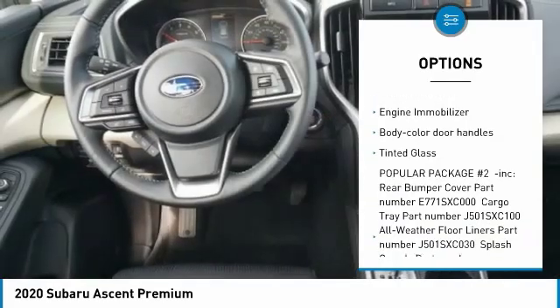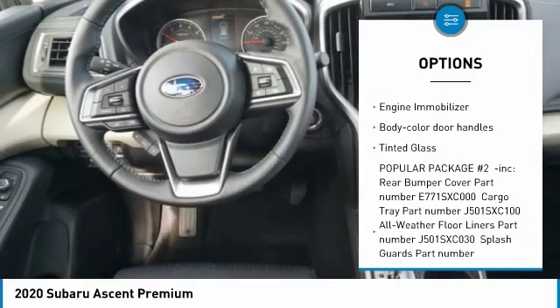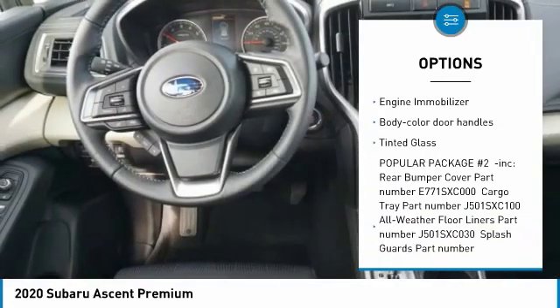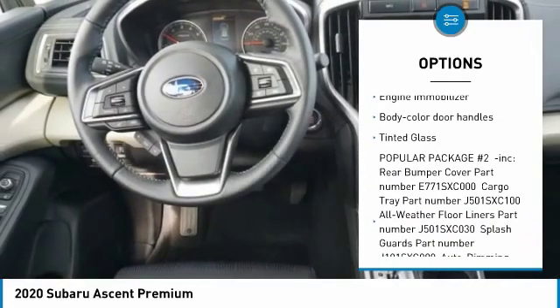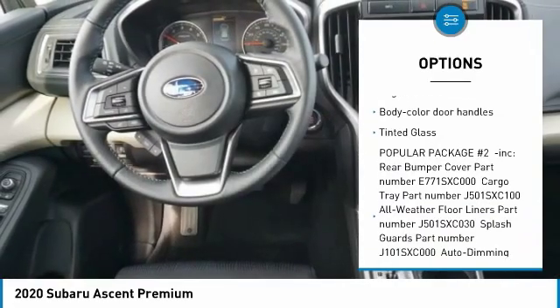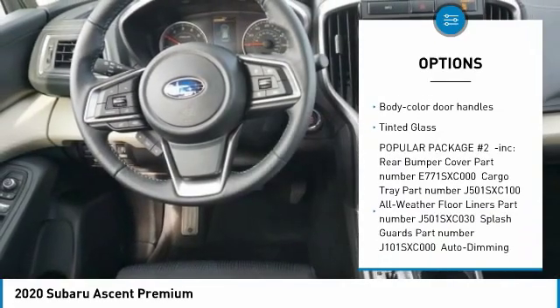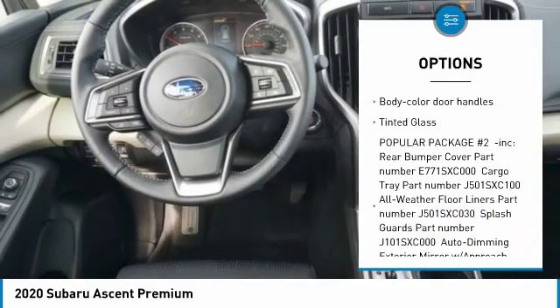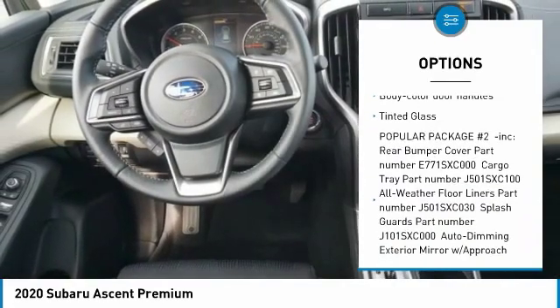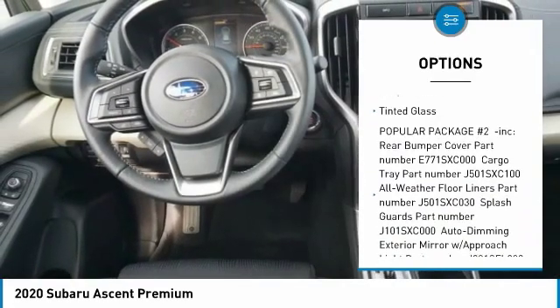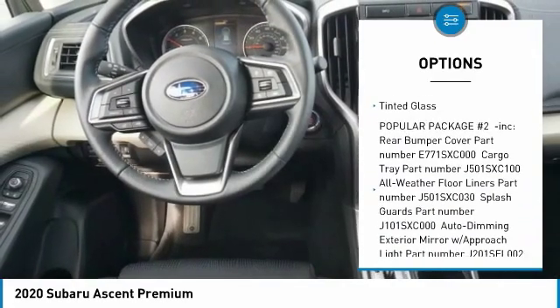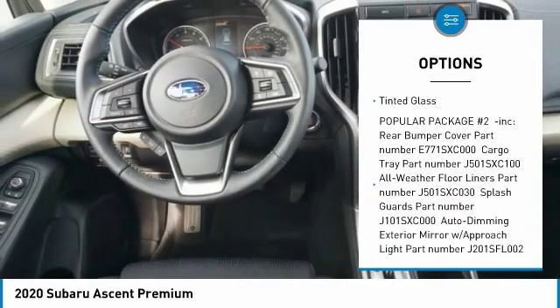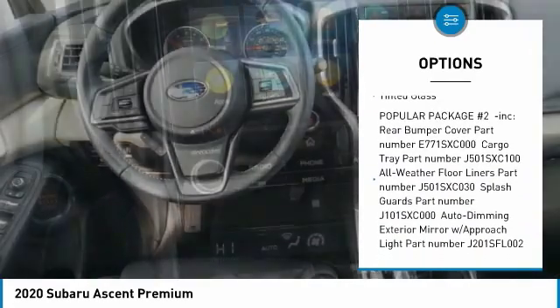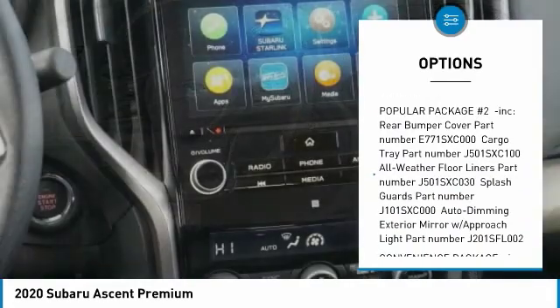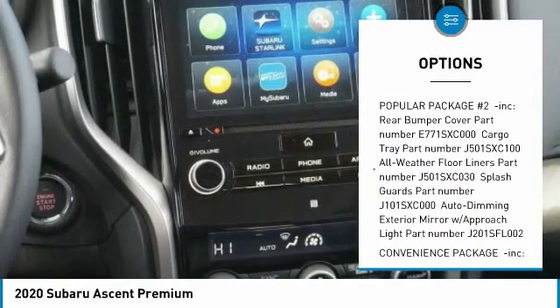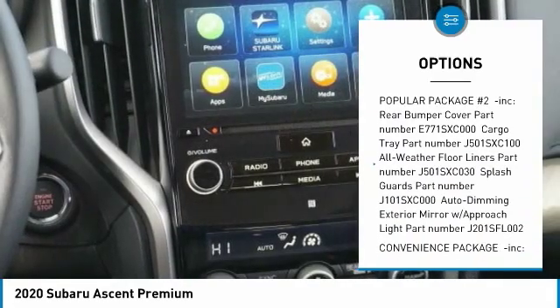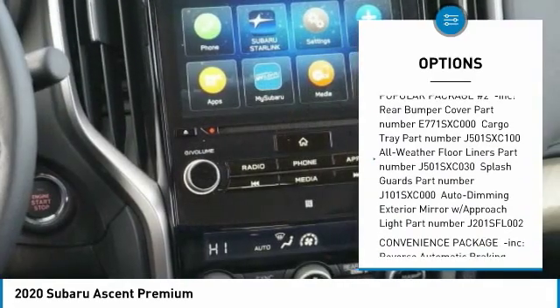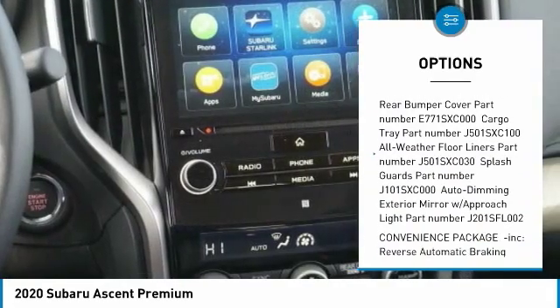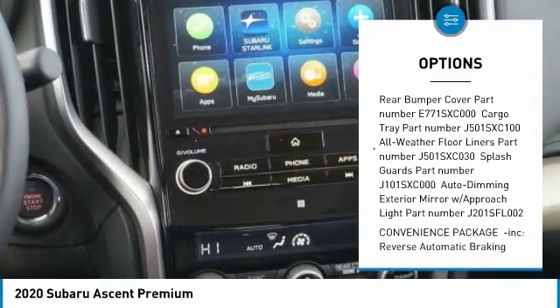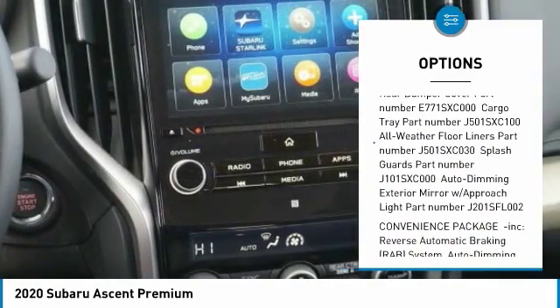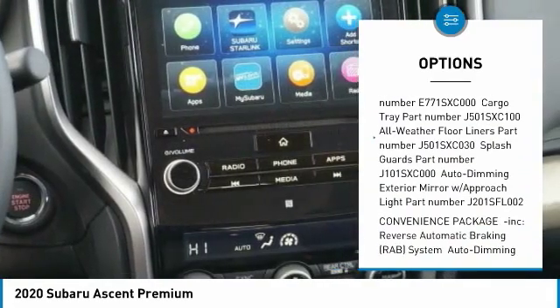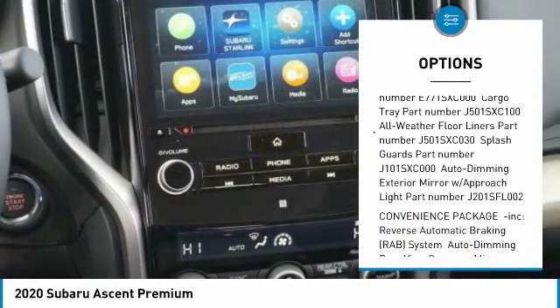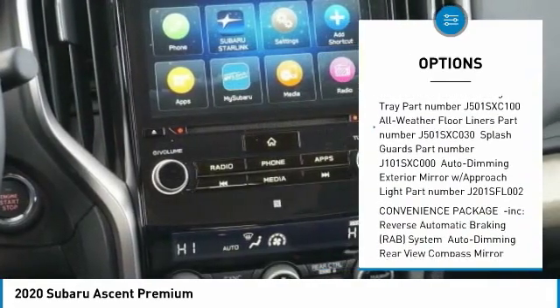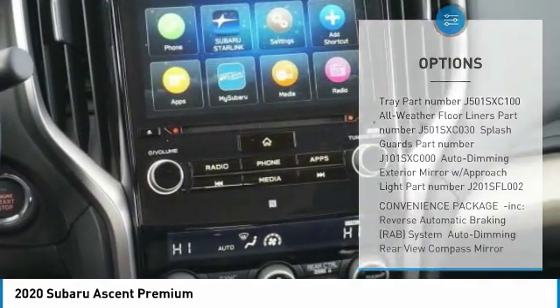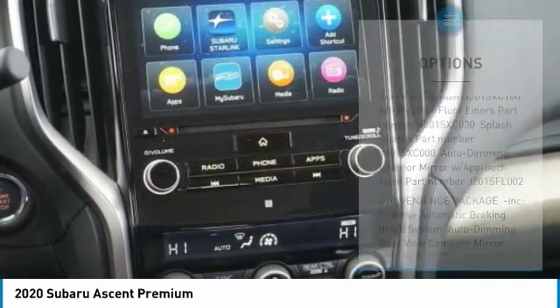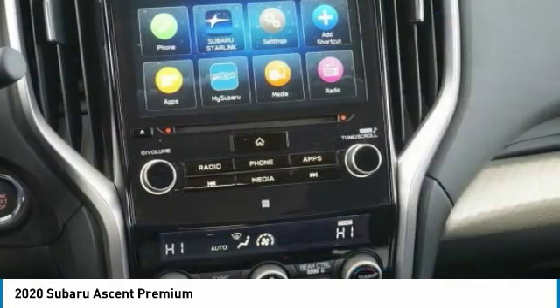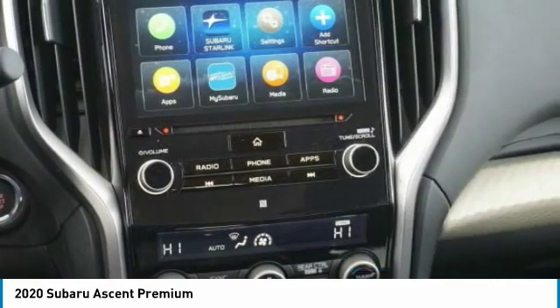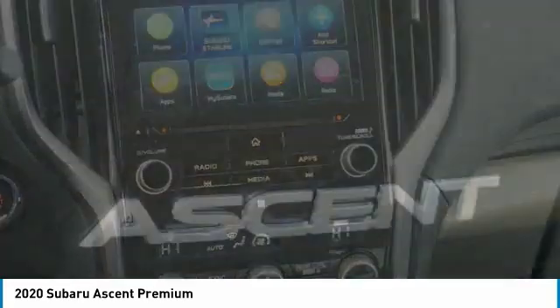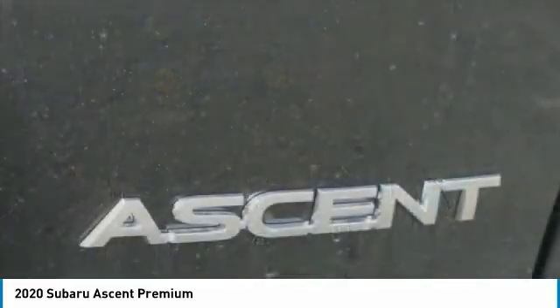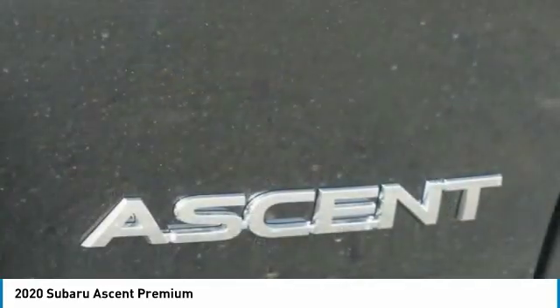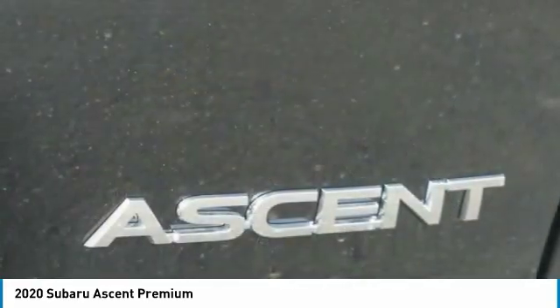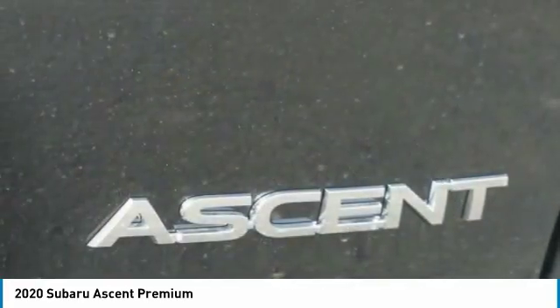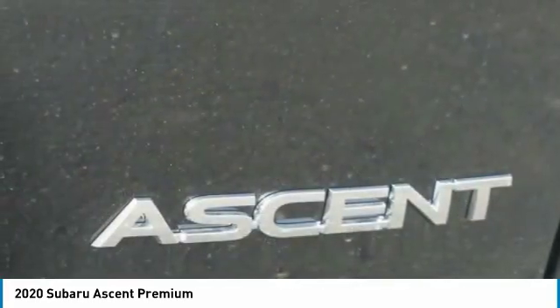Outside temperature gauge, perimeter alarm, engine immobilizer, body color door handles, tinted glass.